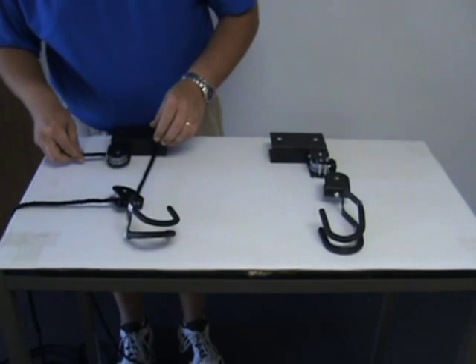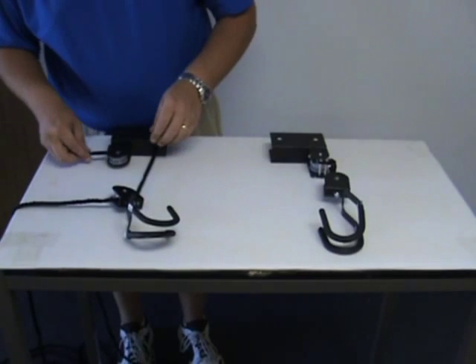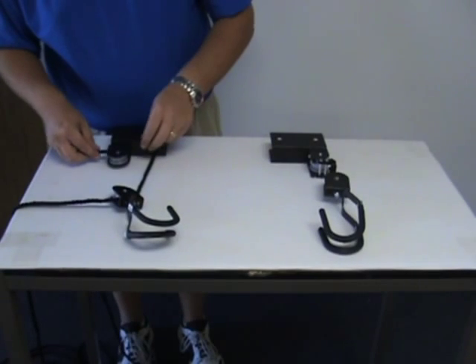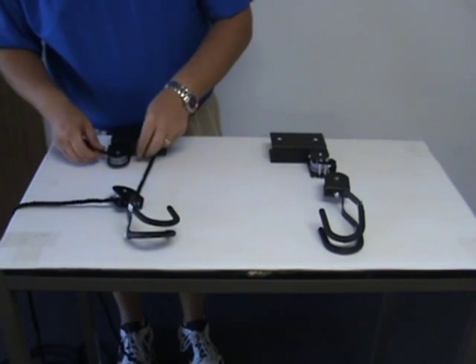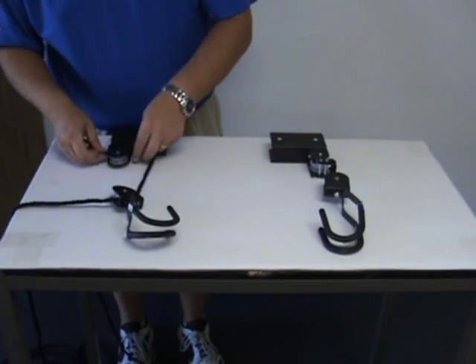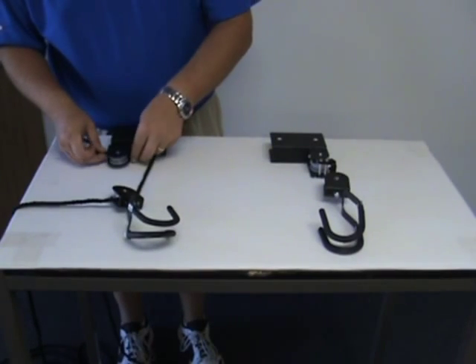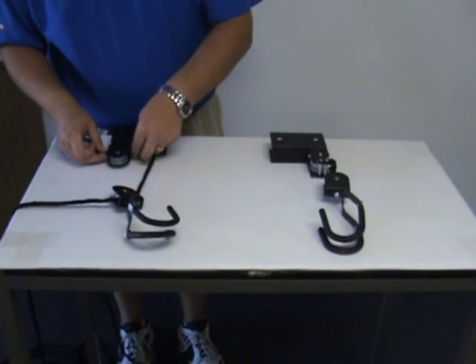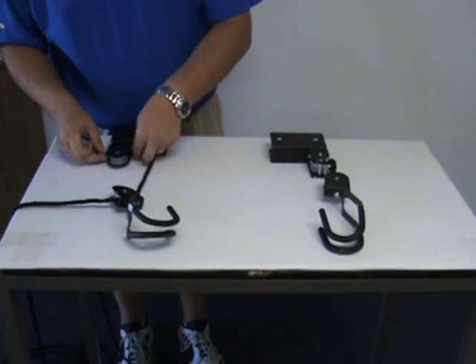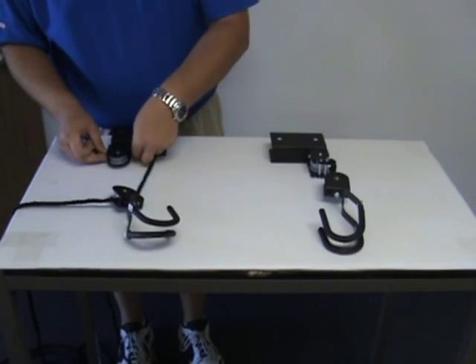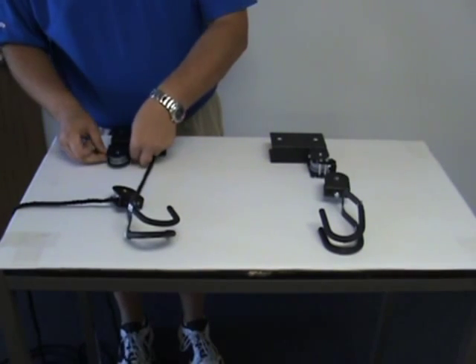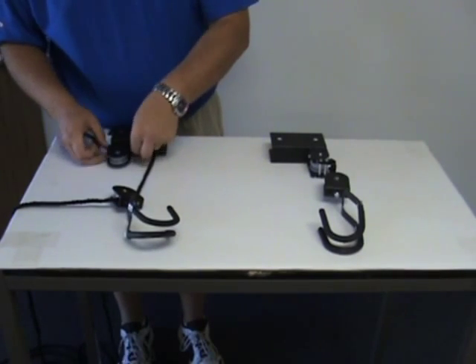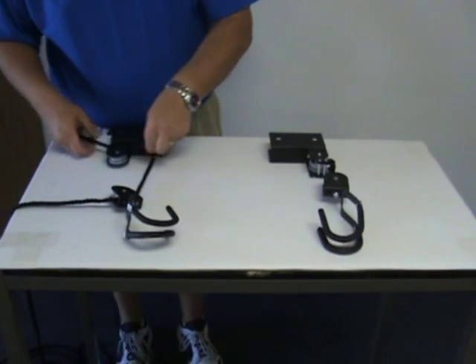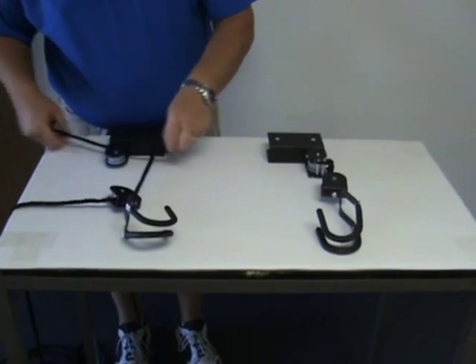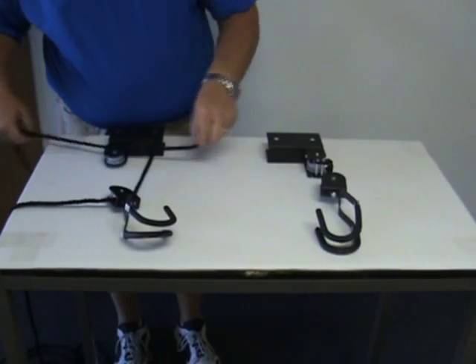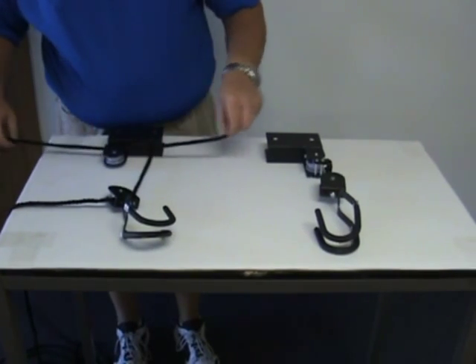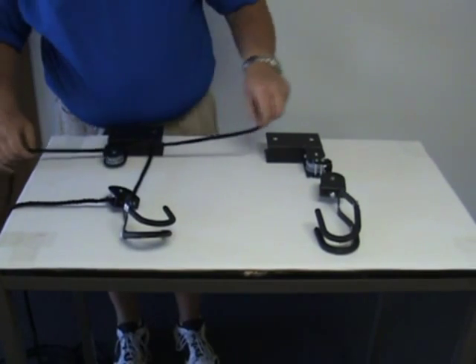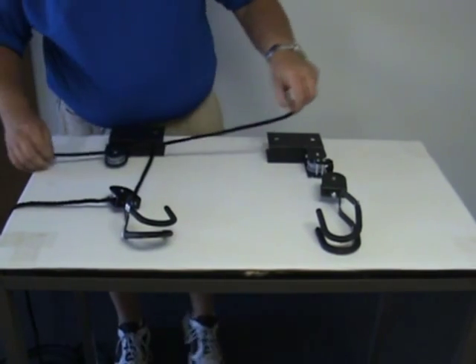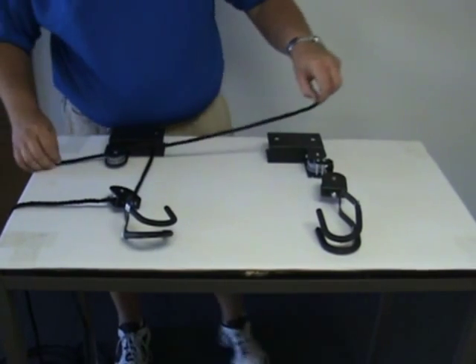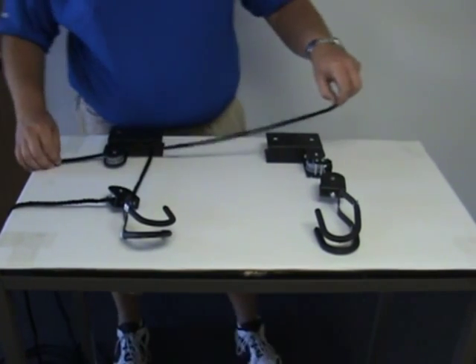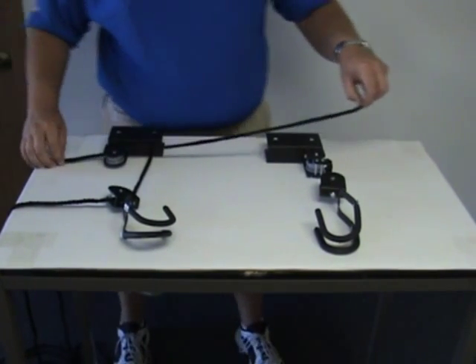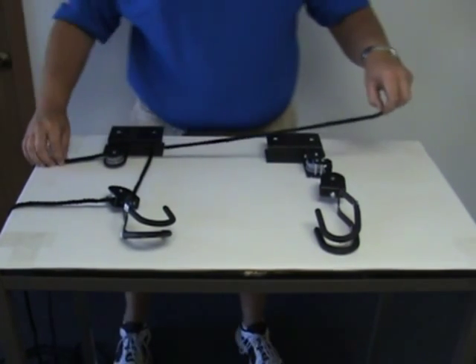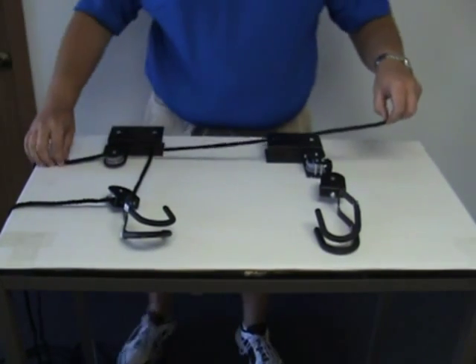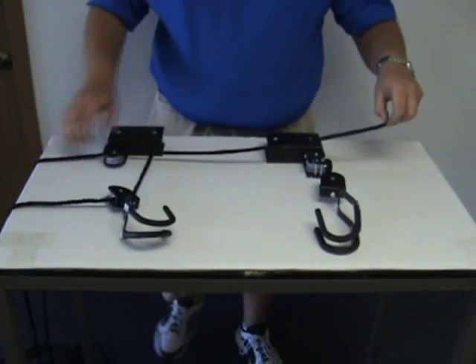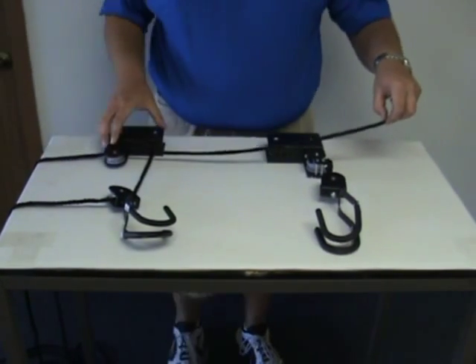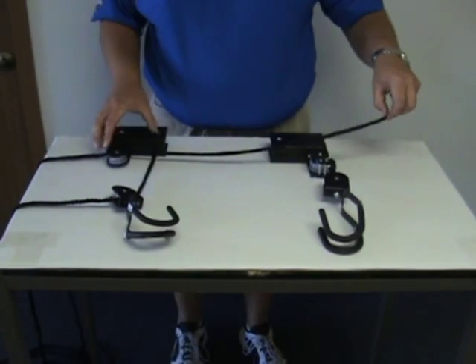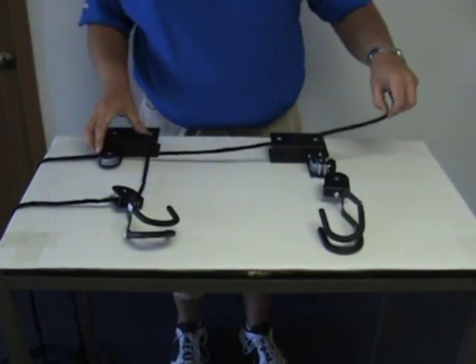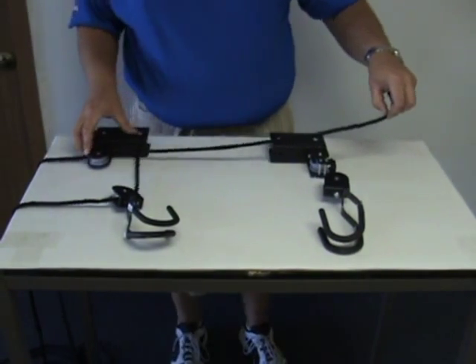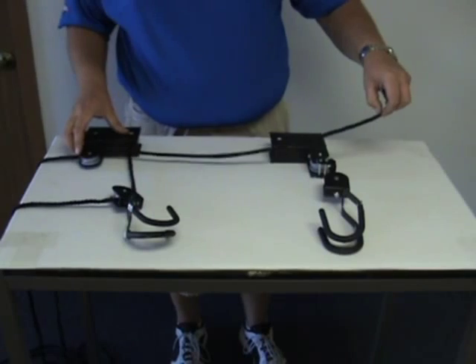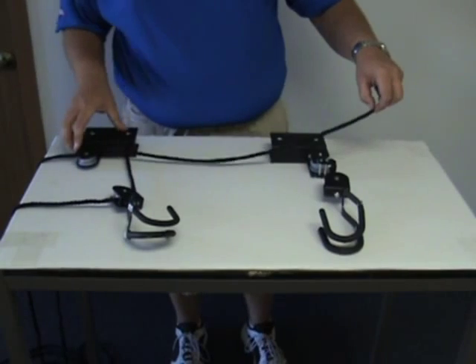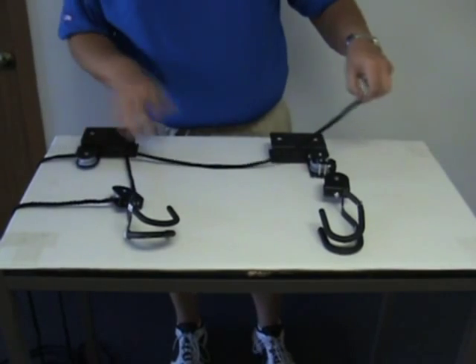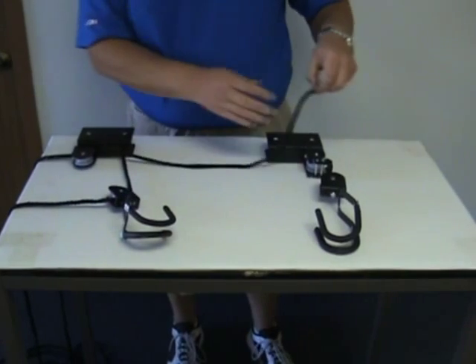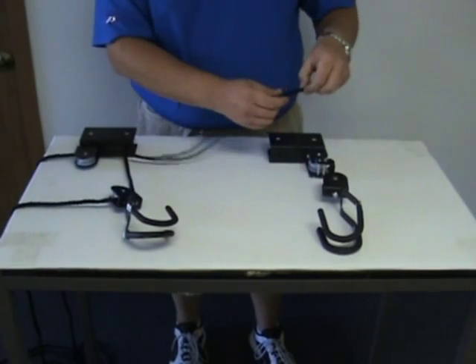Next, run it through the pulley on the mounting bracket that doesn't have the locking mechanism.